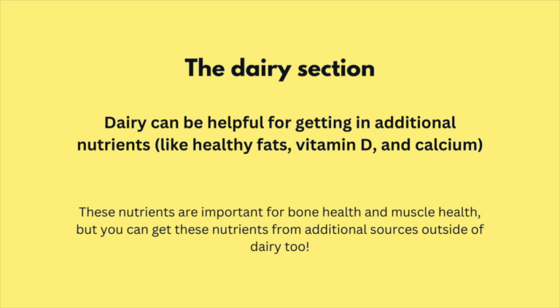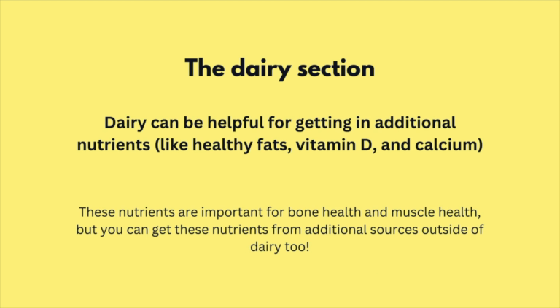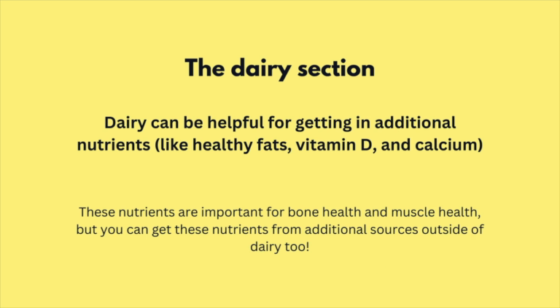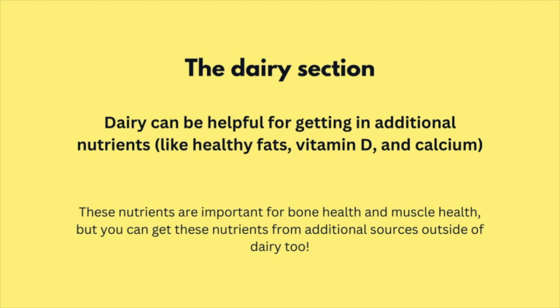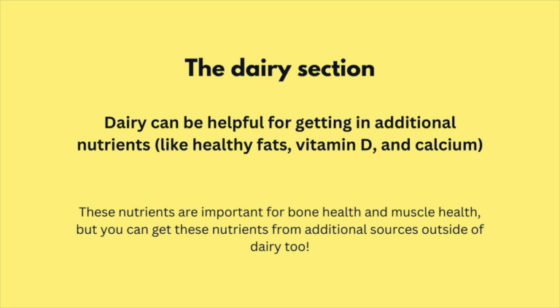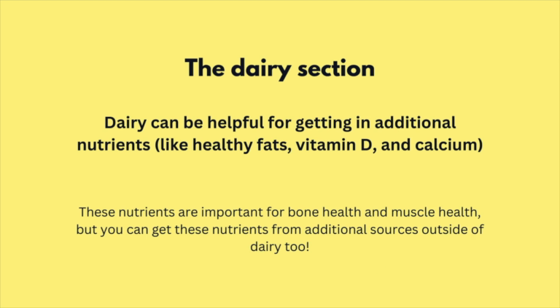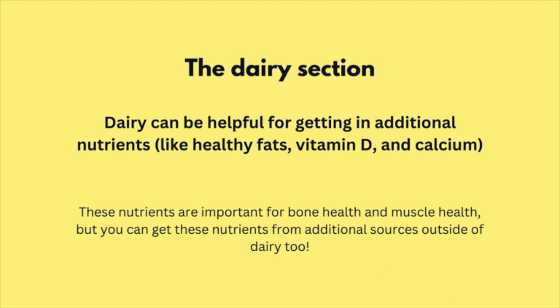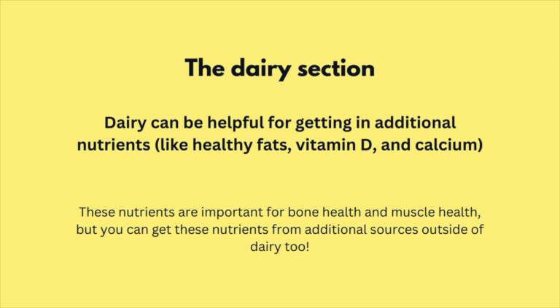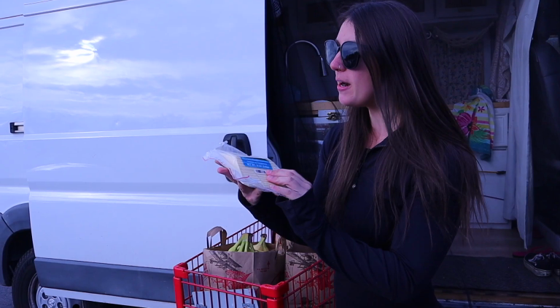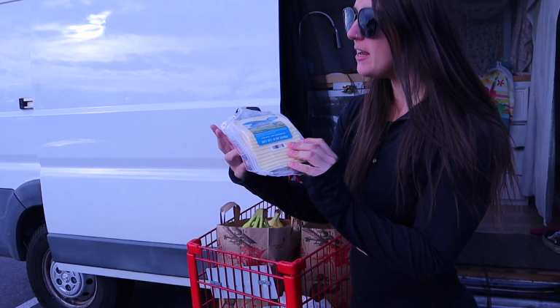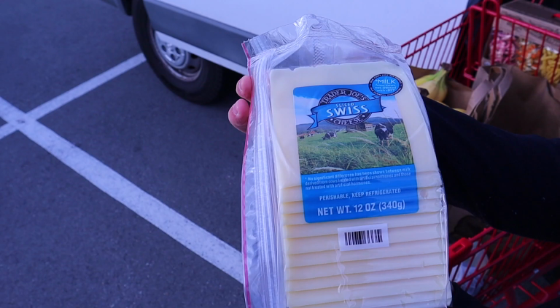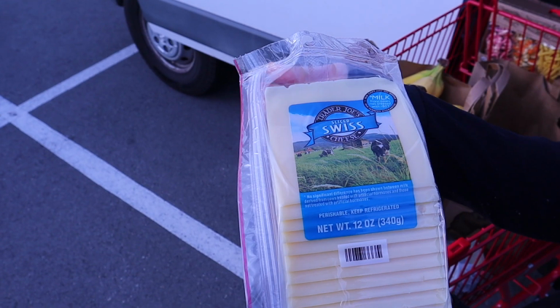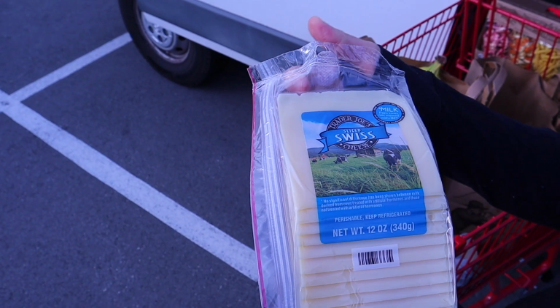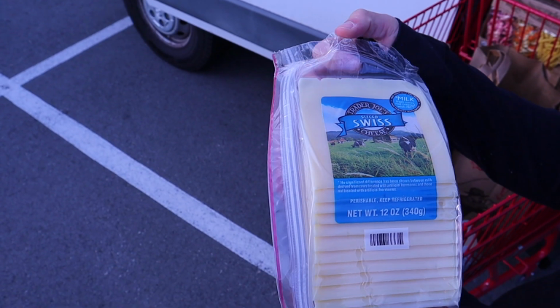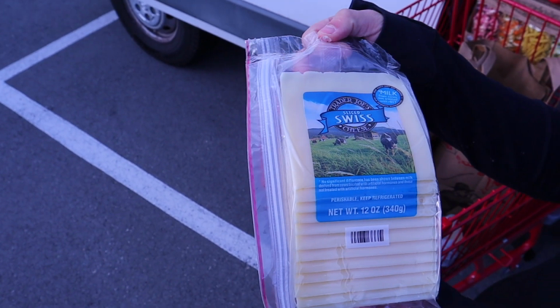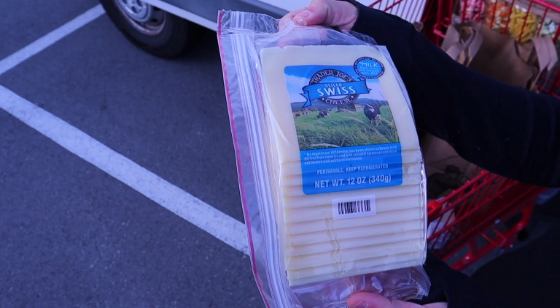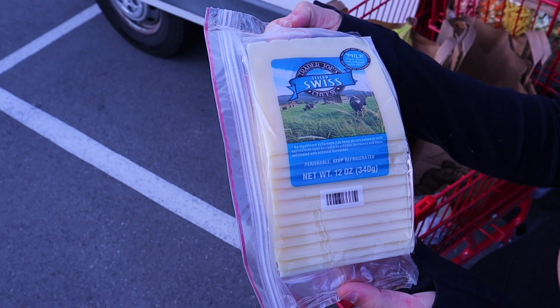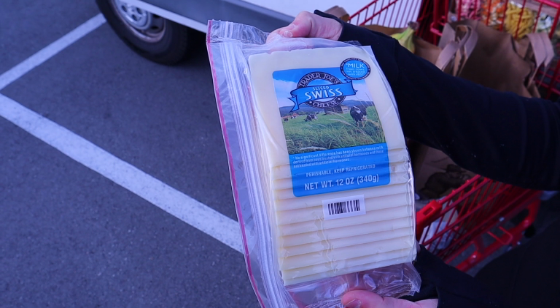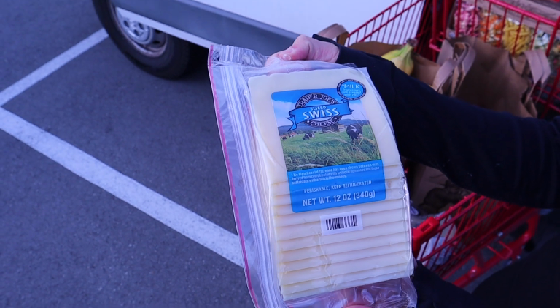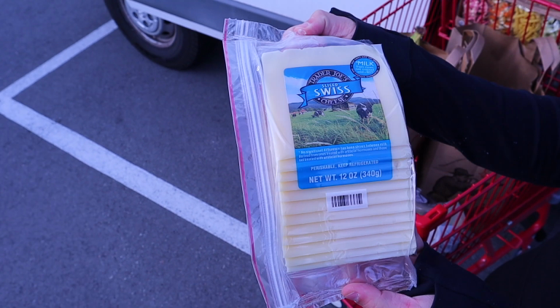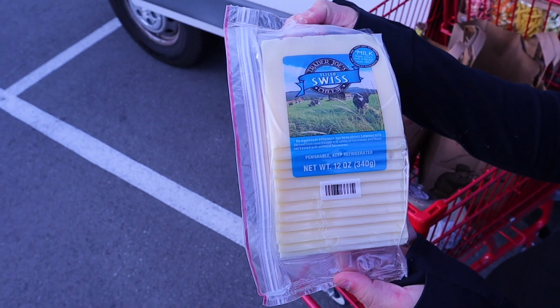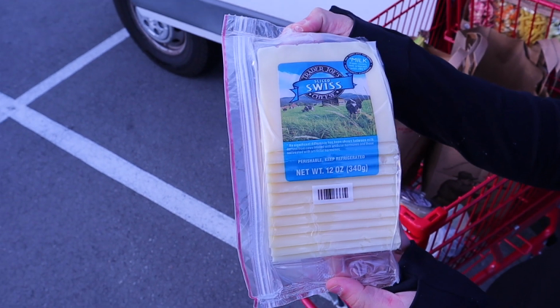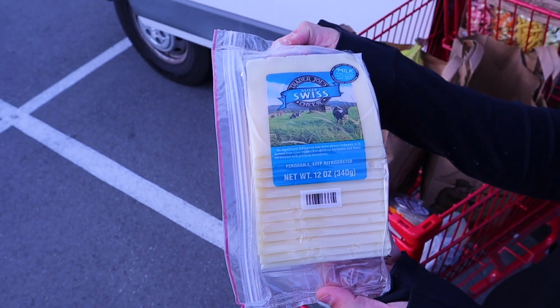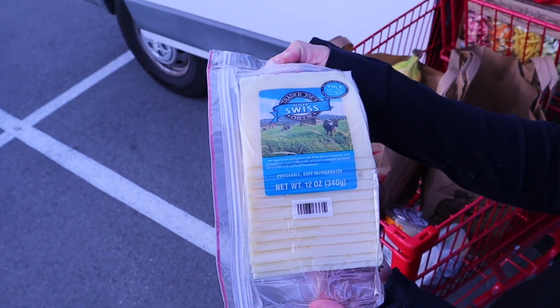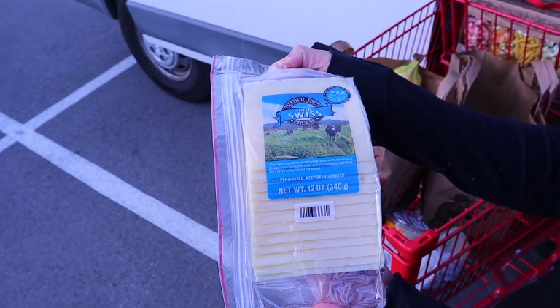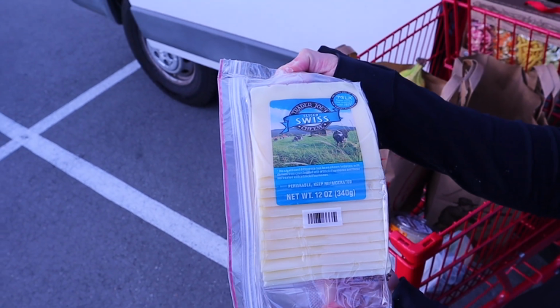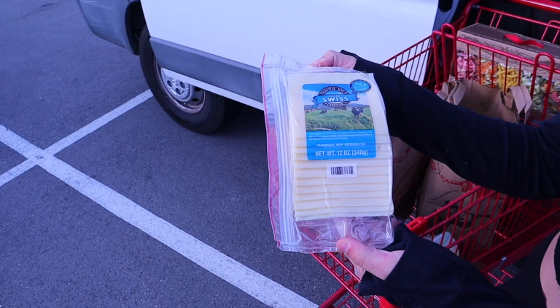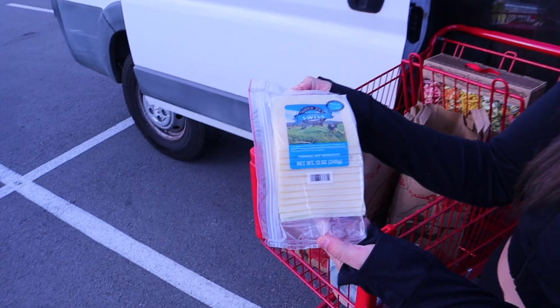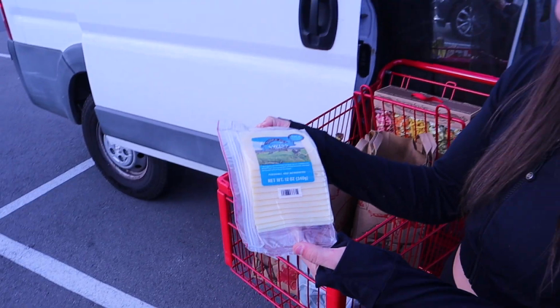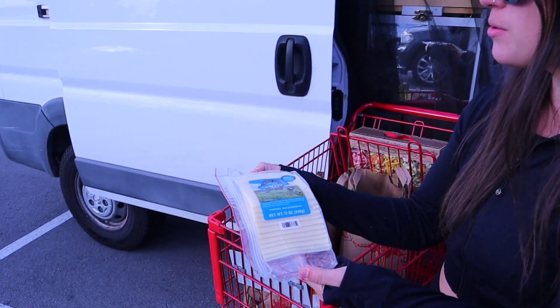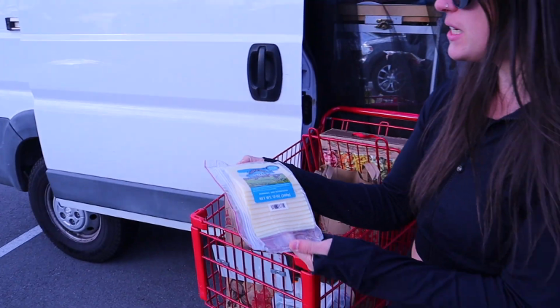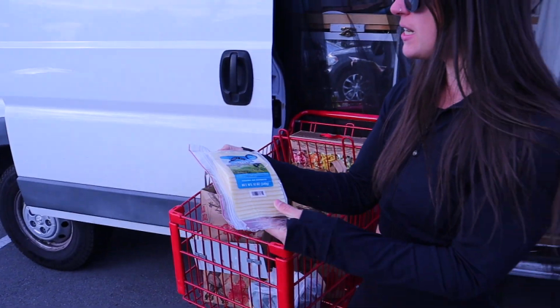This cheese is also for Brian. One thing that we often do is have sandwiches as quick meals to get protein in.